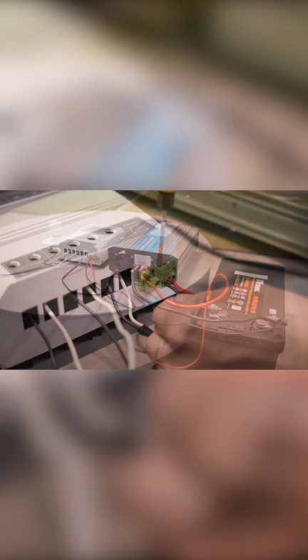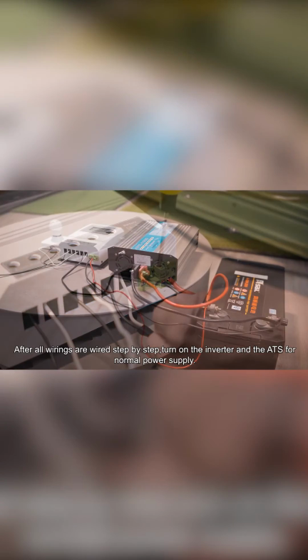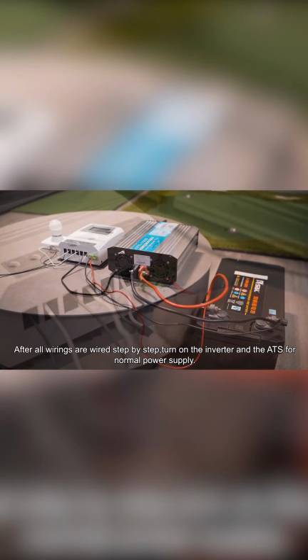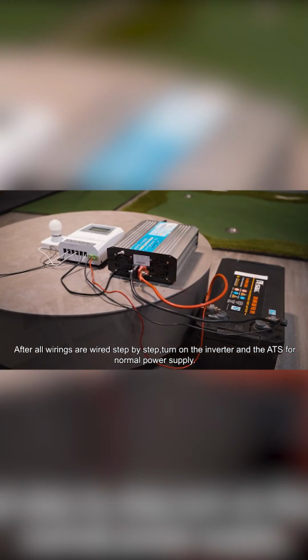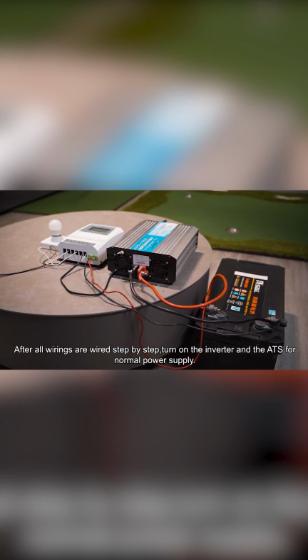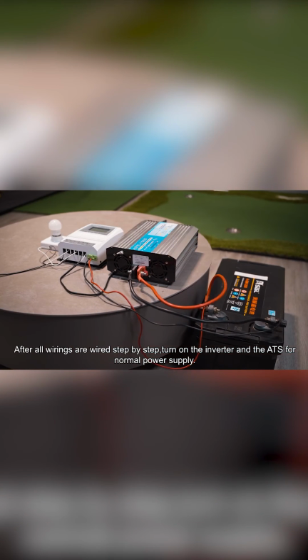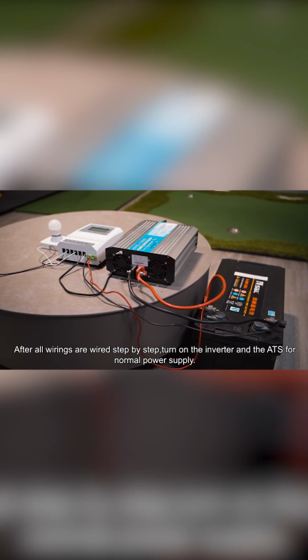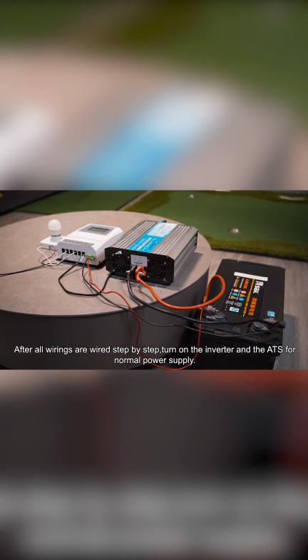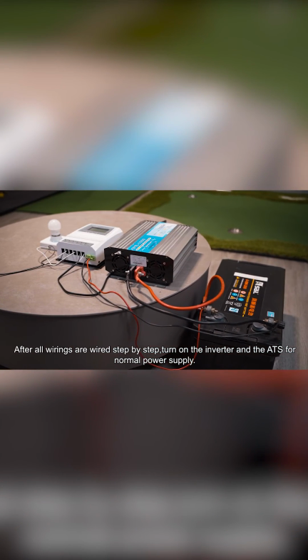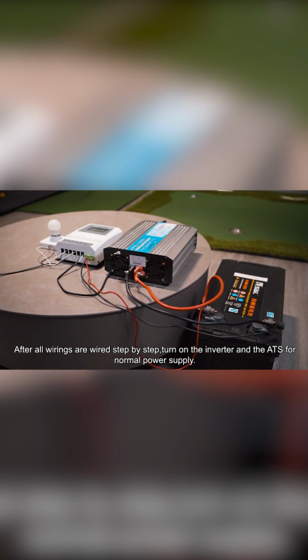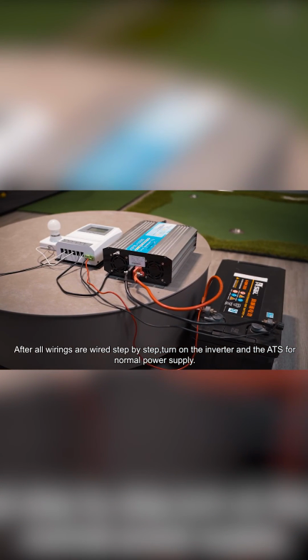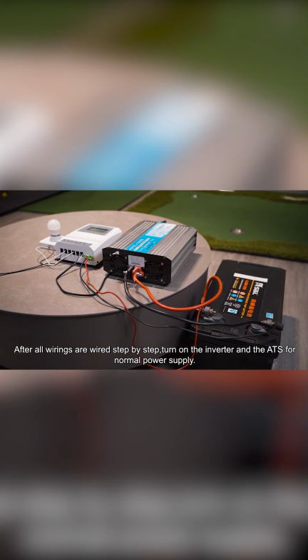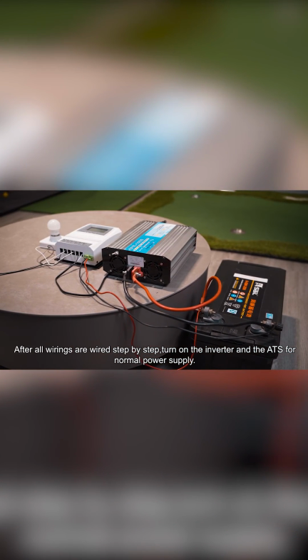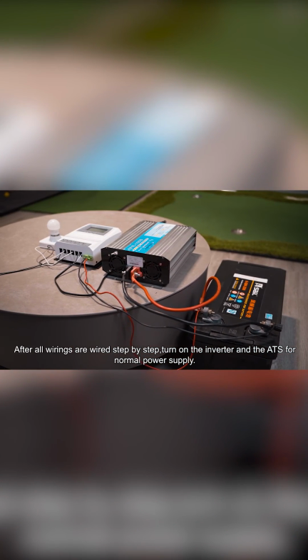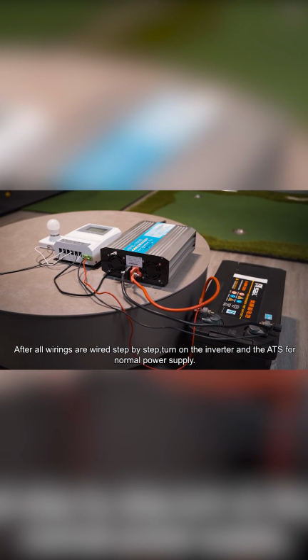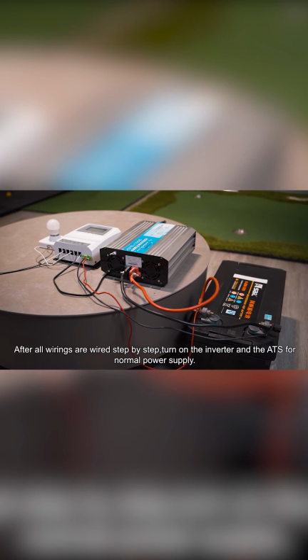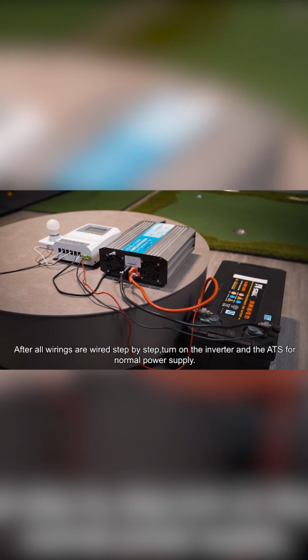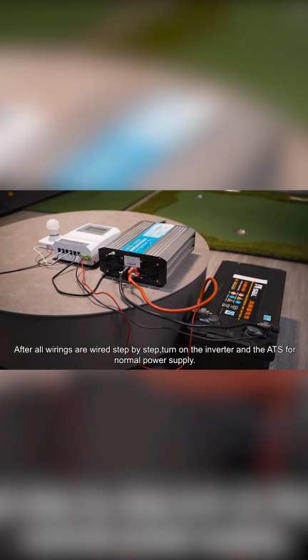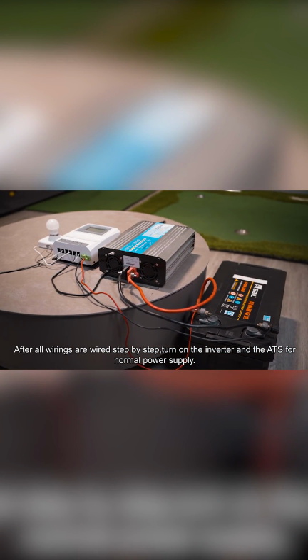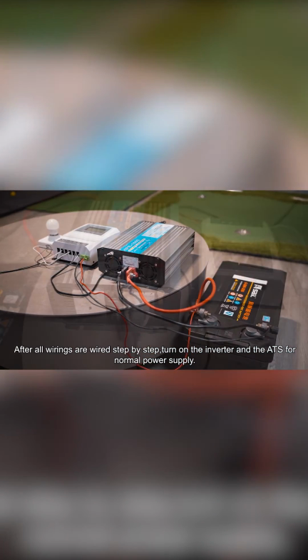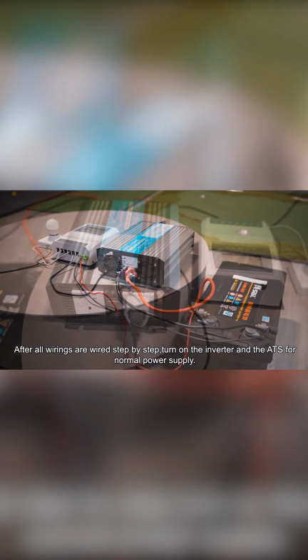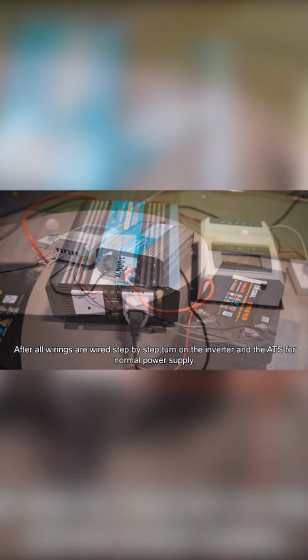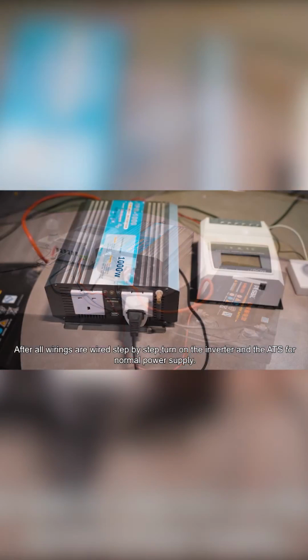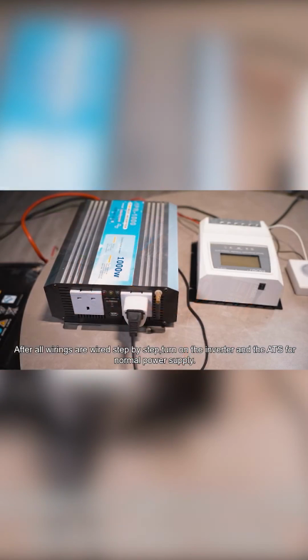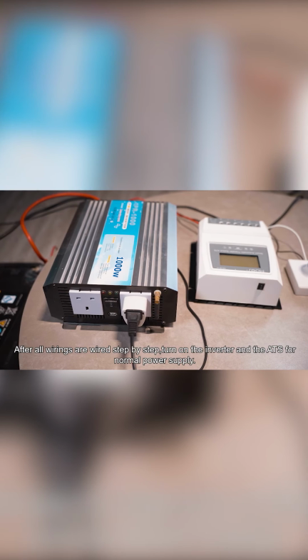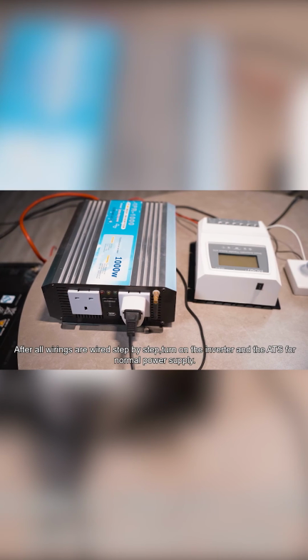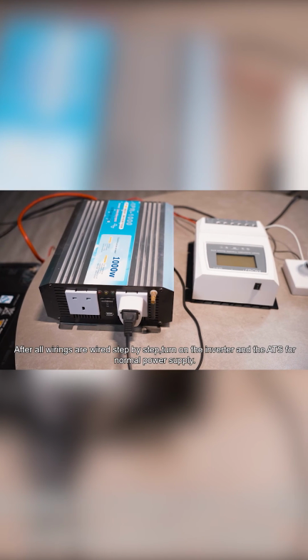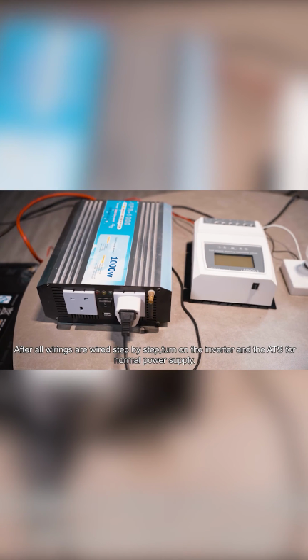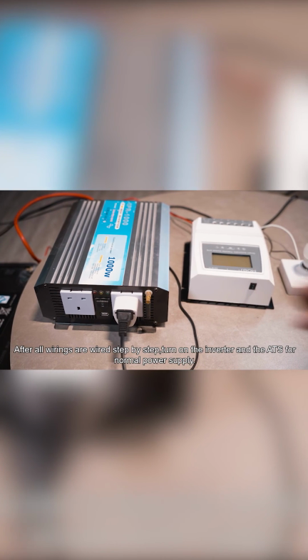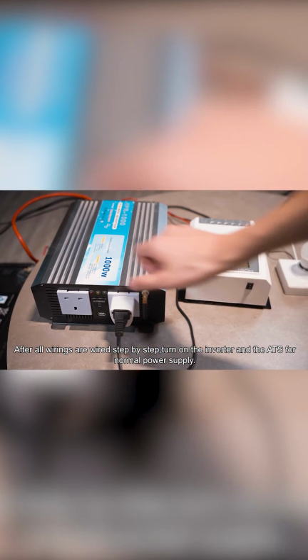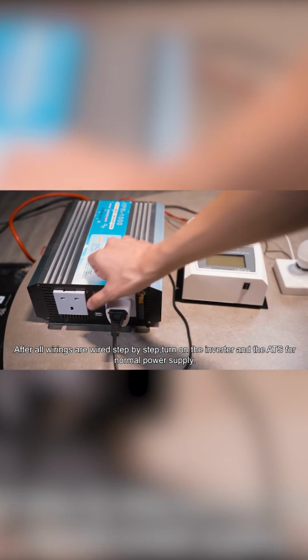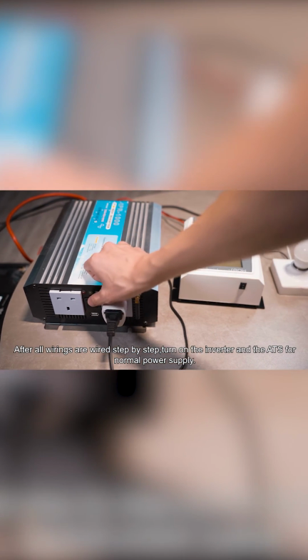After all wirings are wired step by step, turn on the inverter and the ATS for normal power supply.